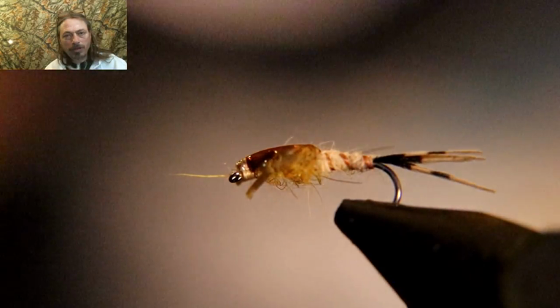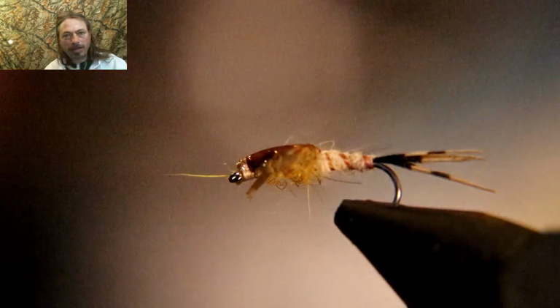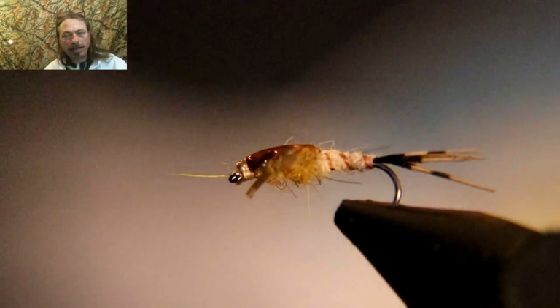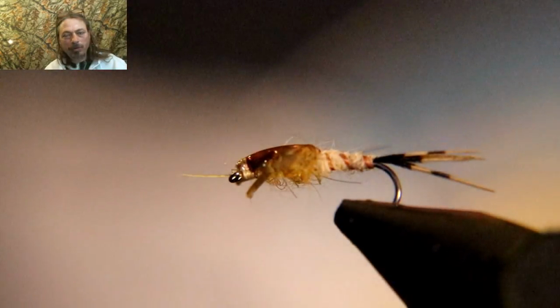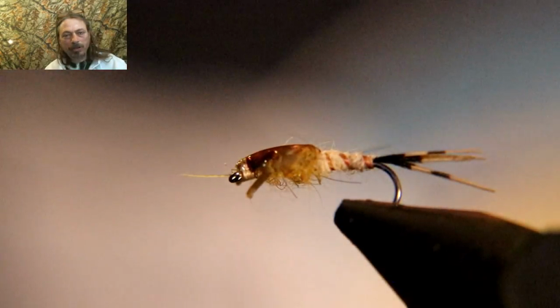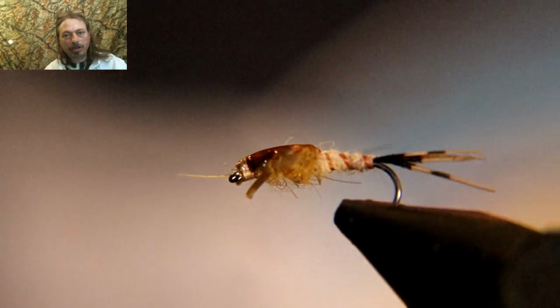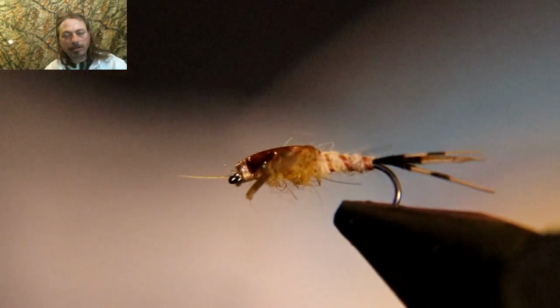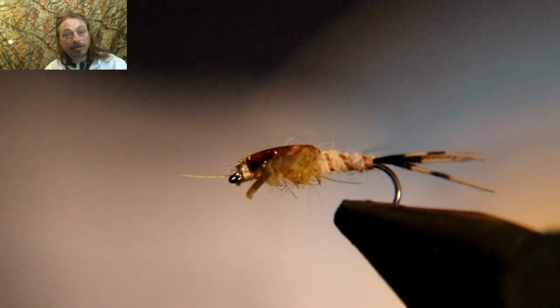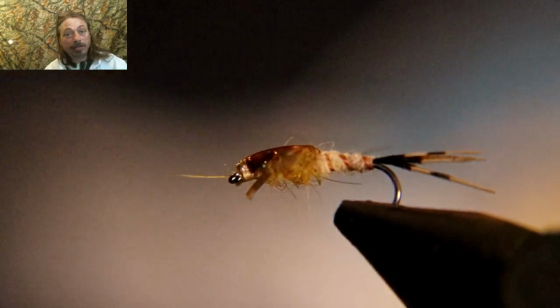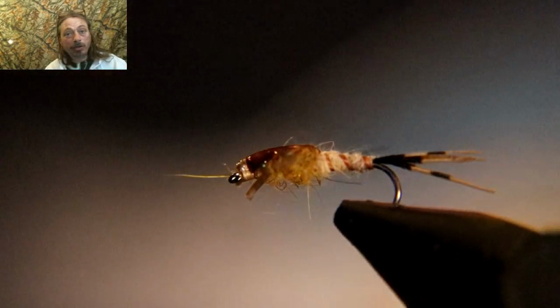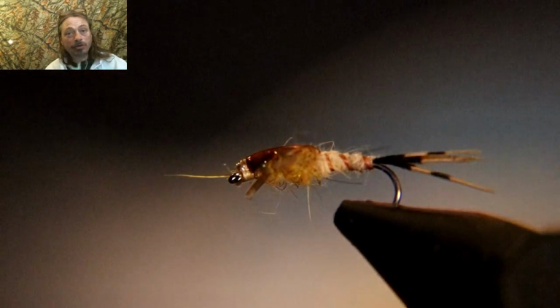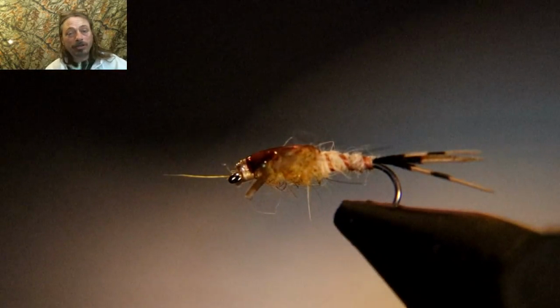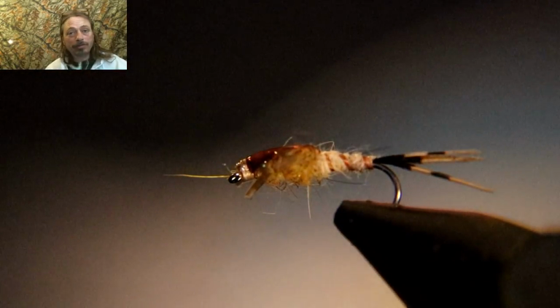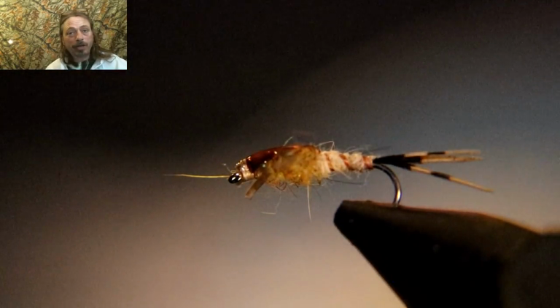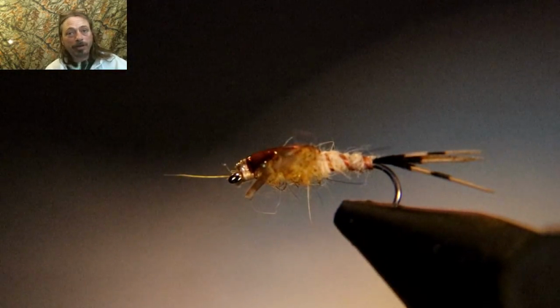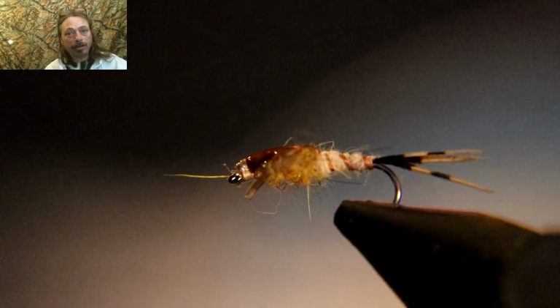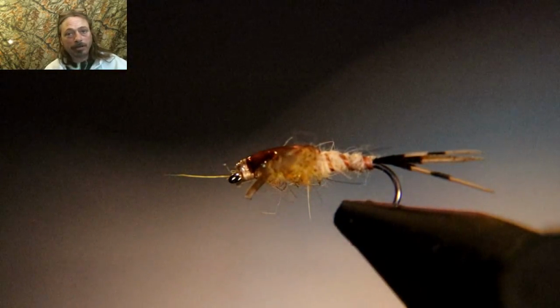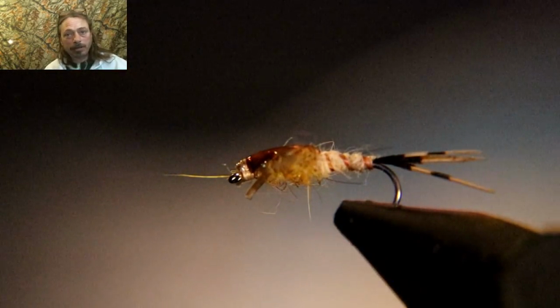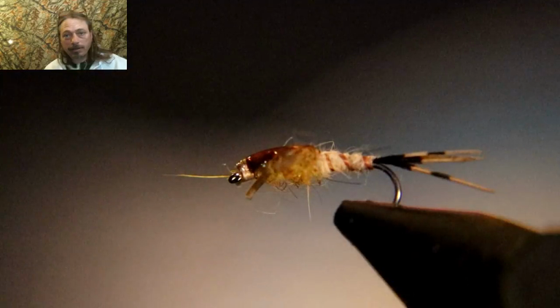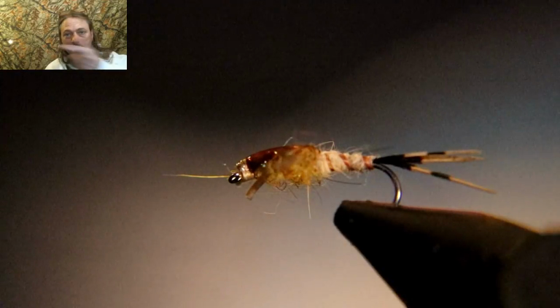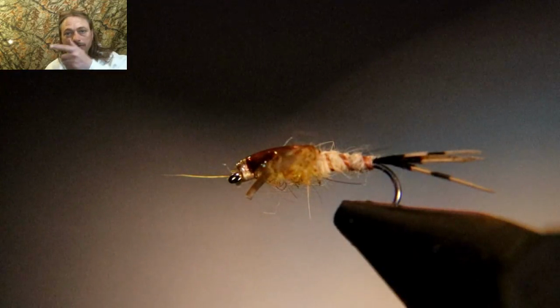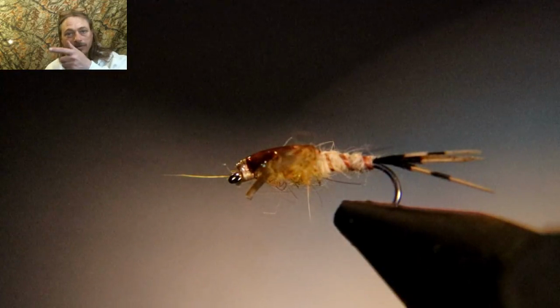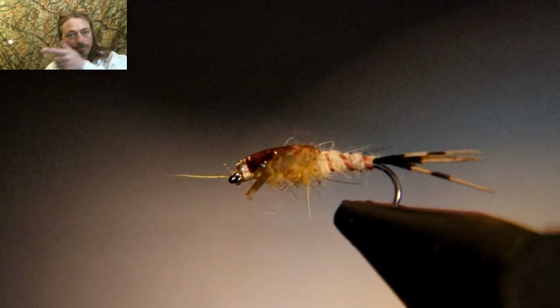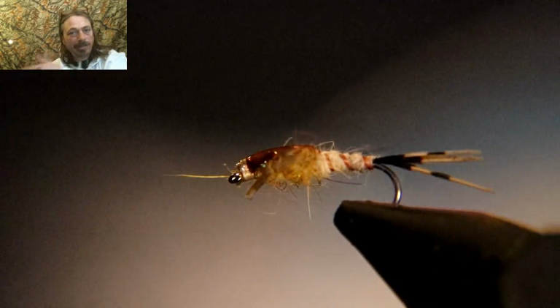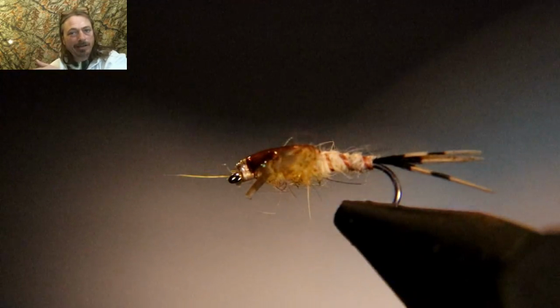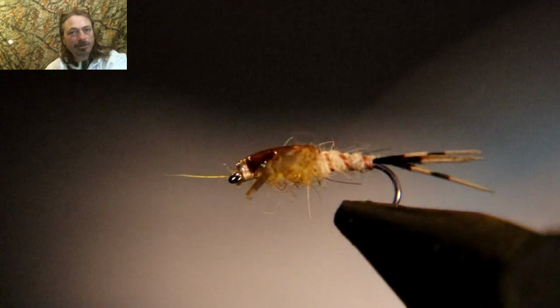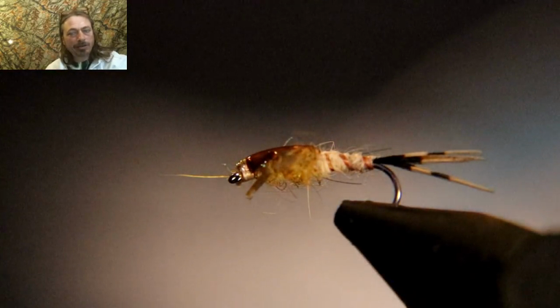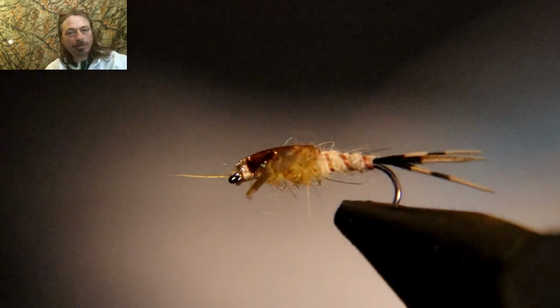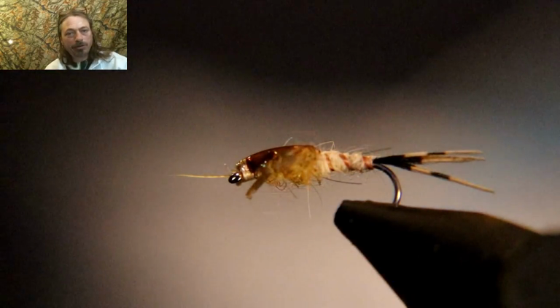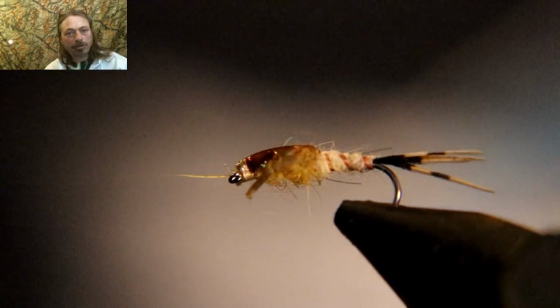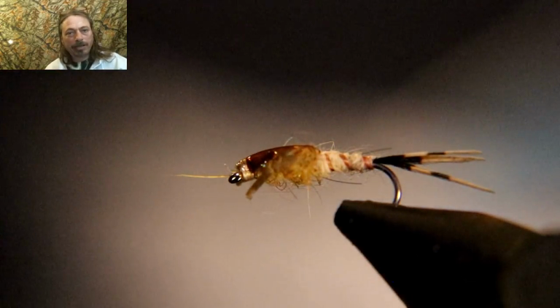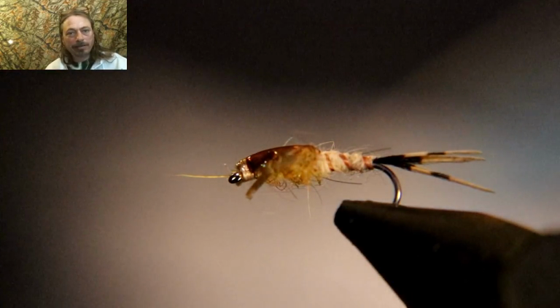Okay, we're done. Let's take a closer look at this fly — what do you think? Let's go take a closer look.